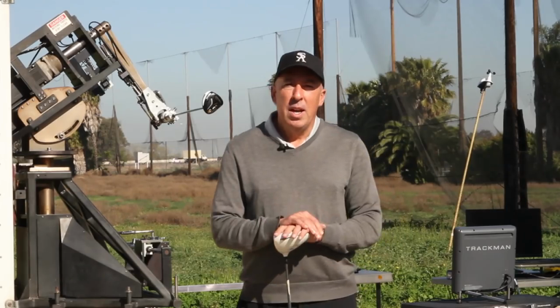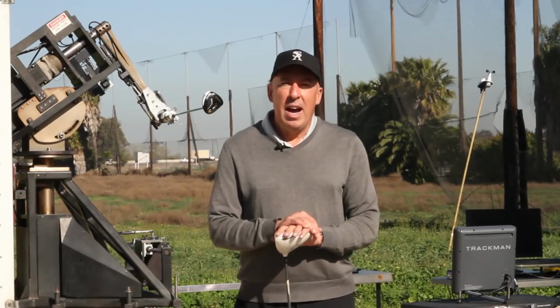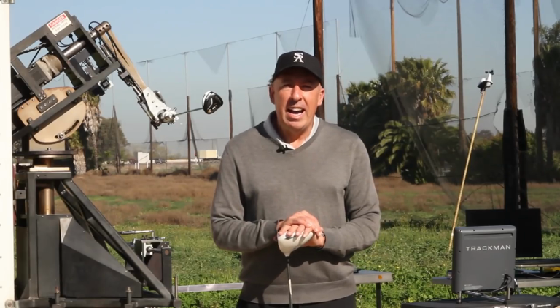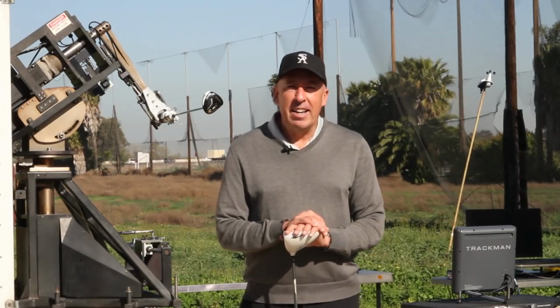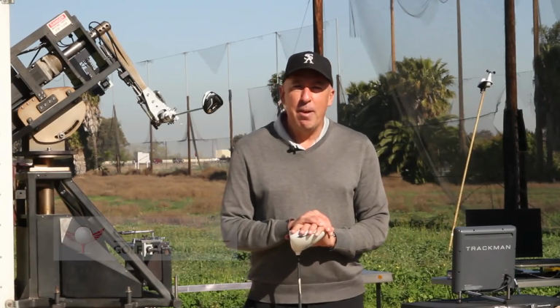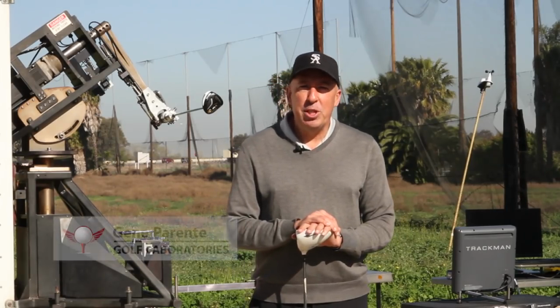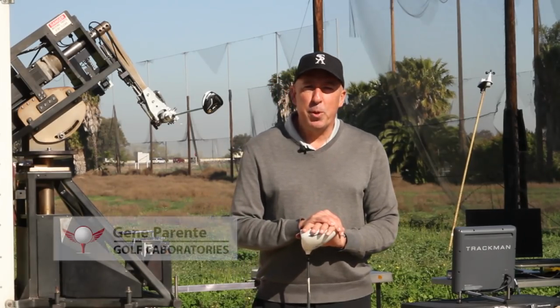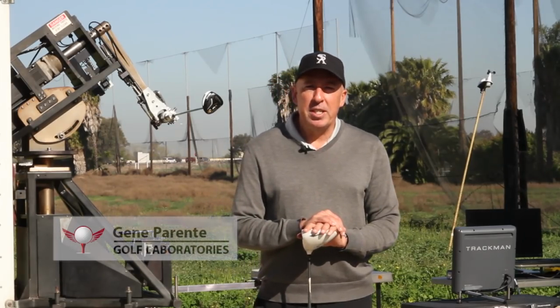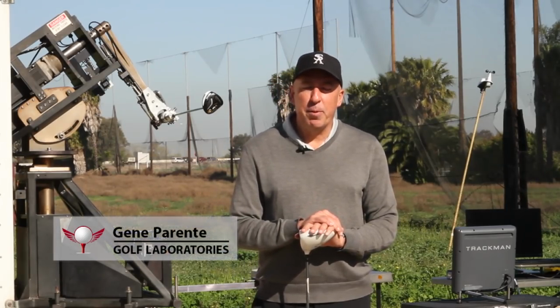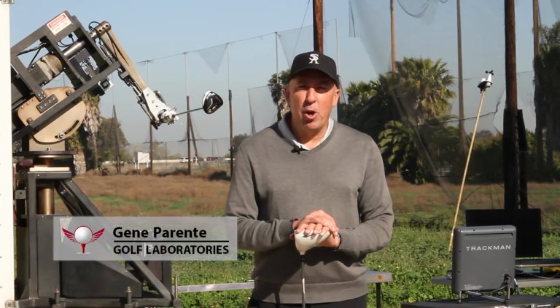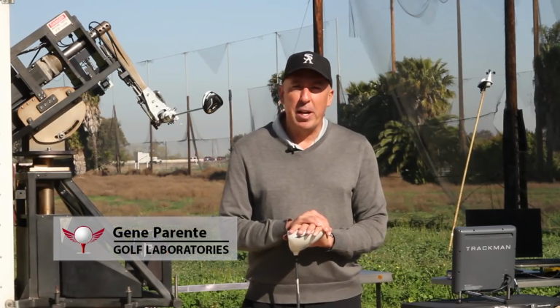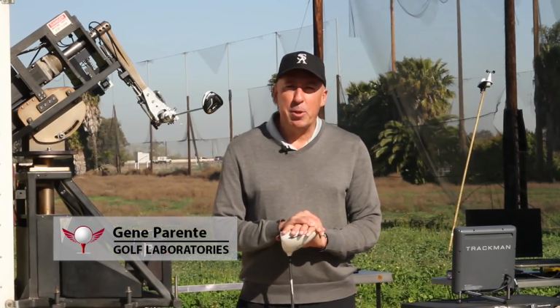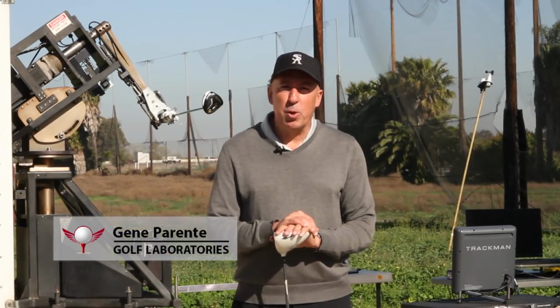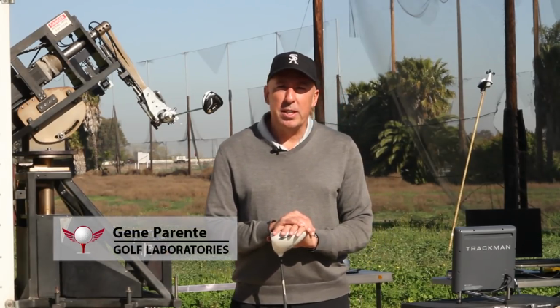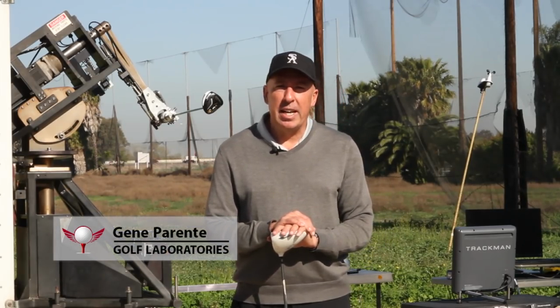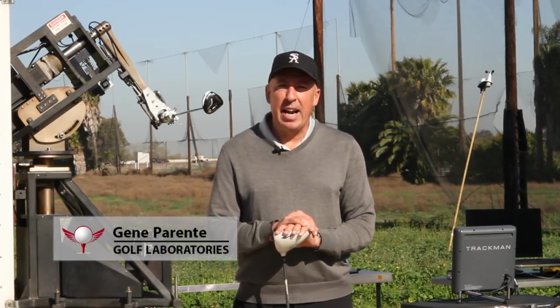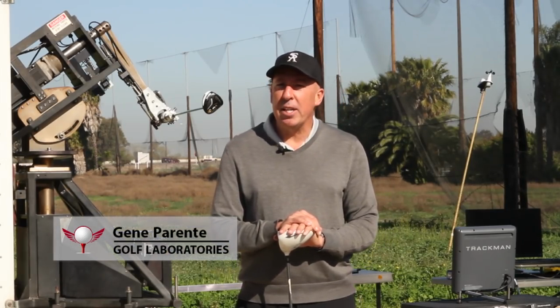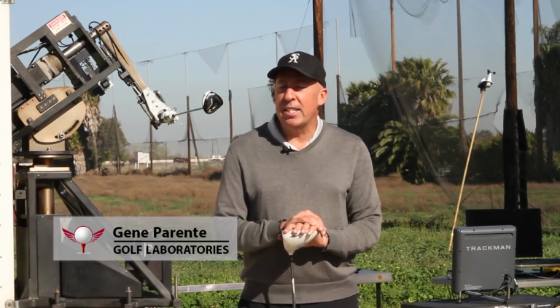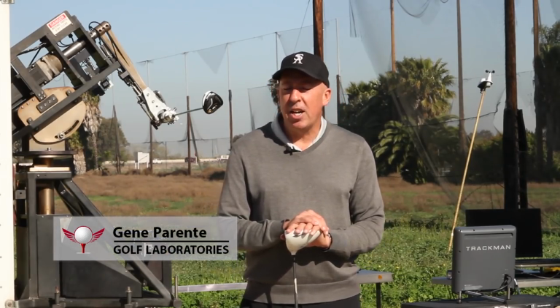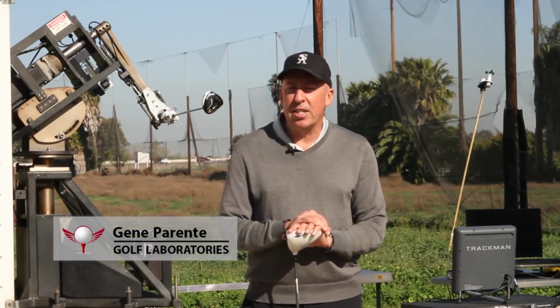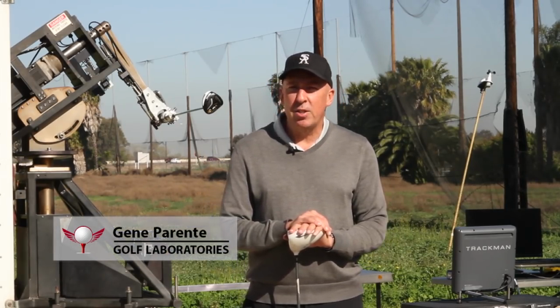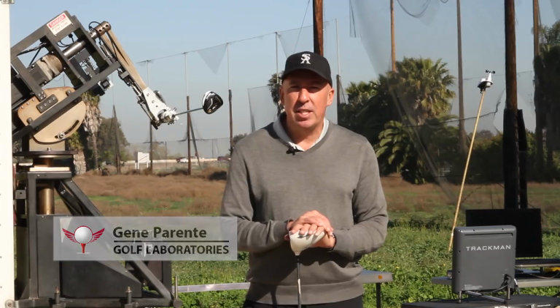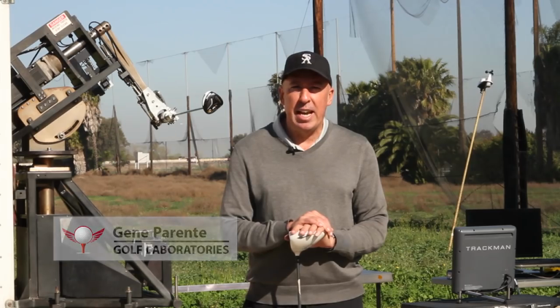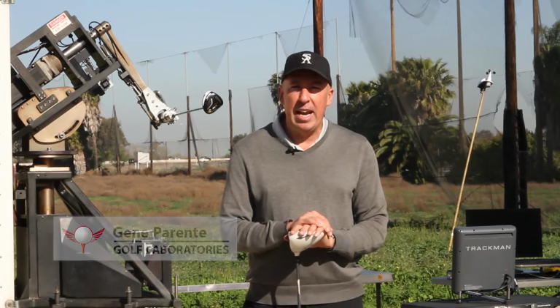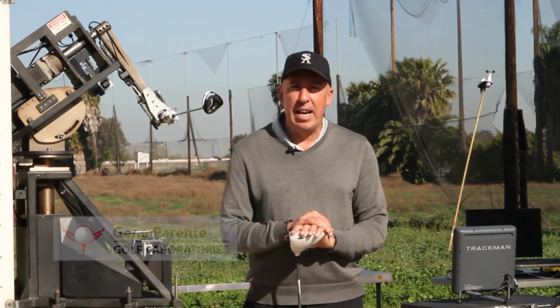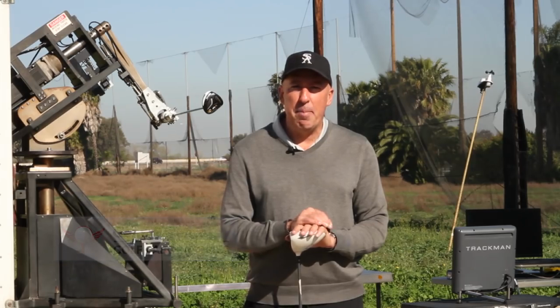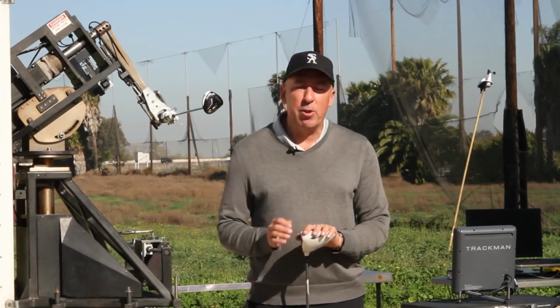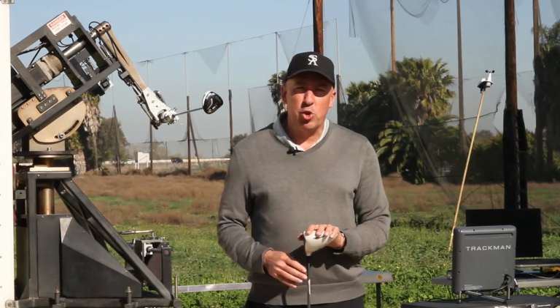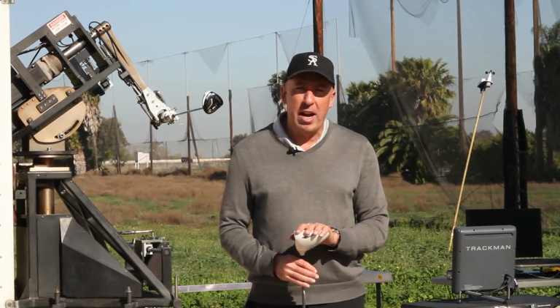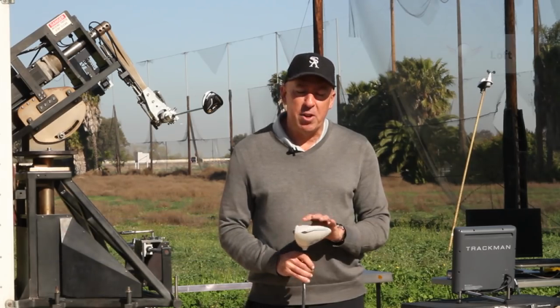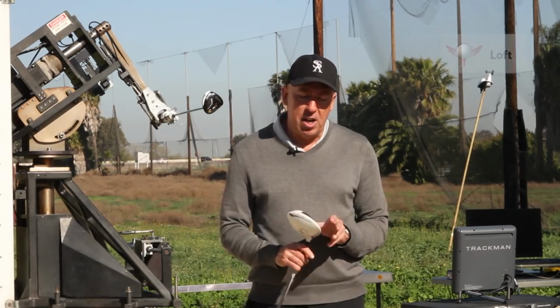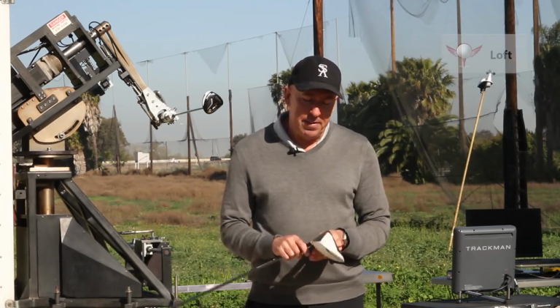Hi, I'm Gene Parenti from Golf Laboratories, and I would like to talk to you today about Driver Loft.